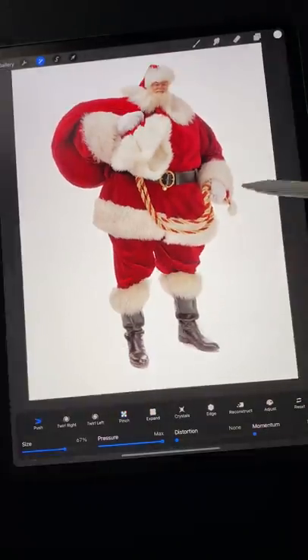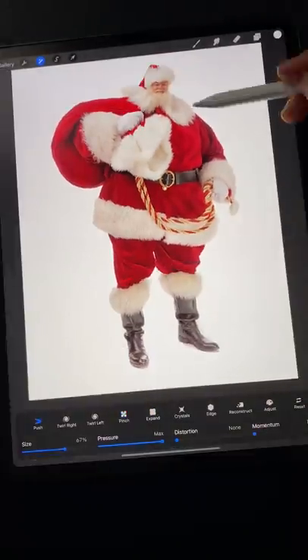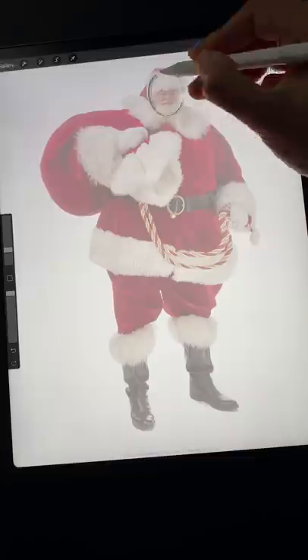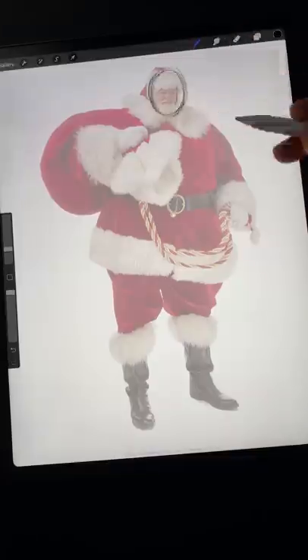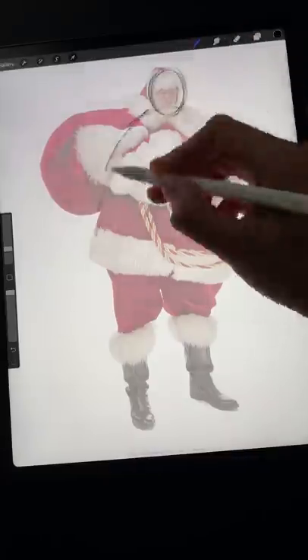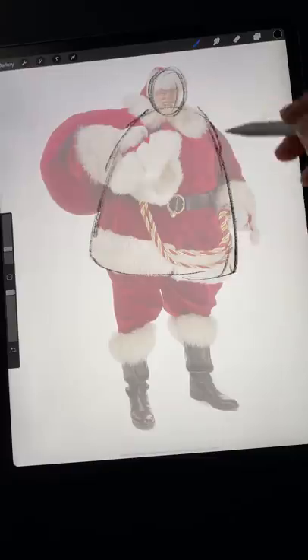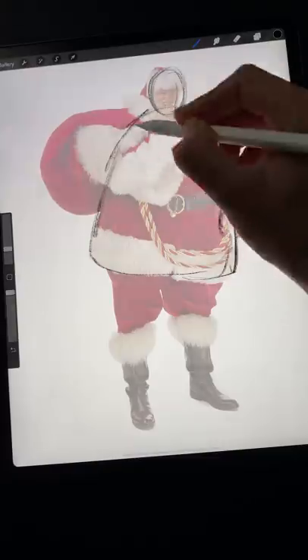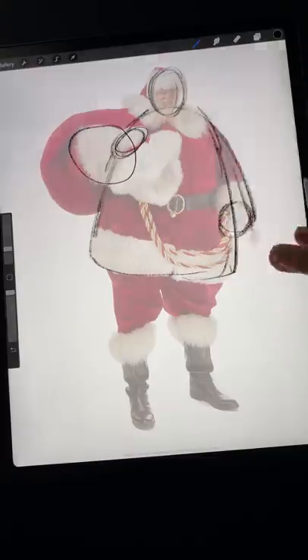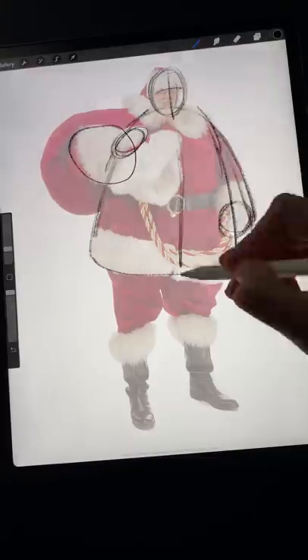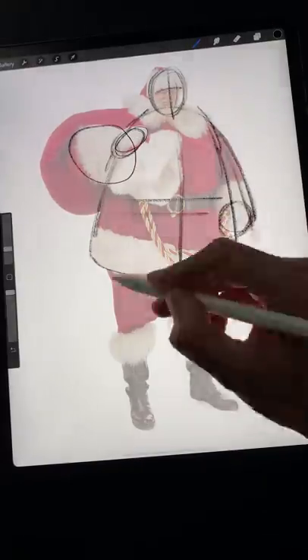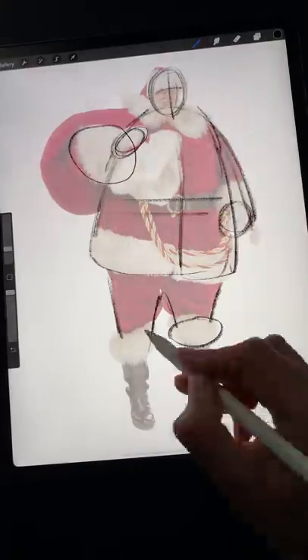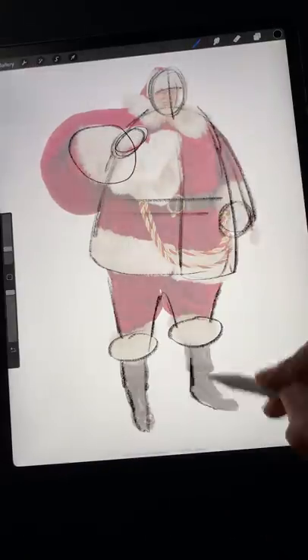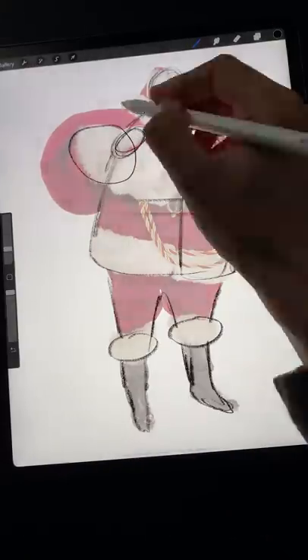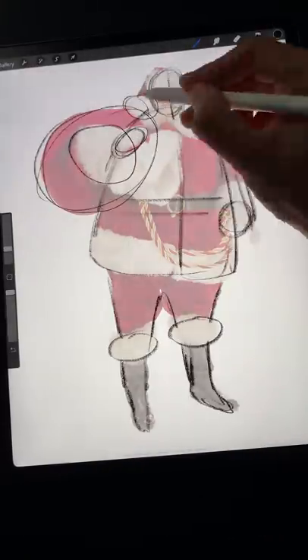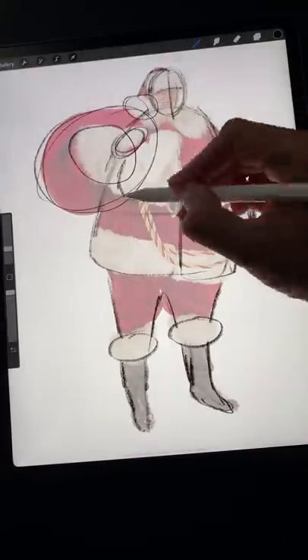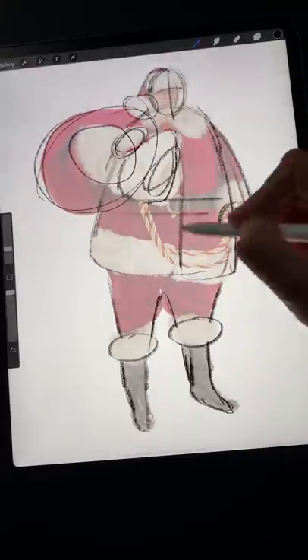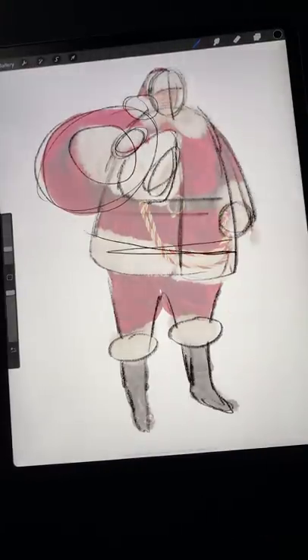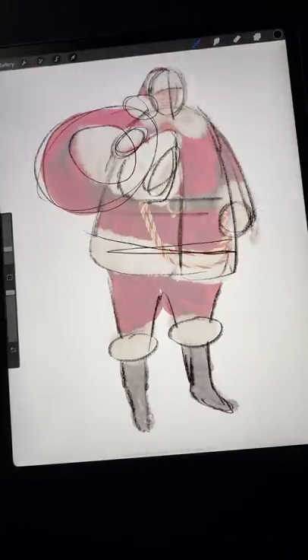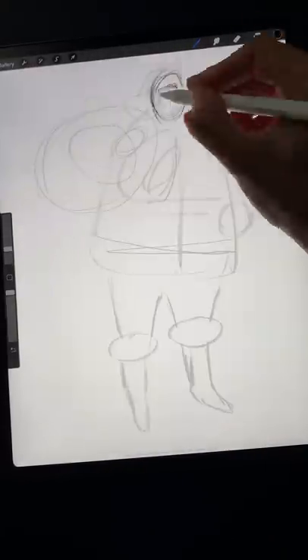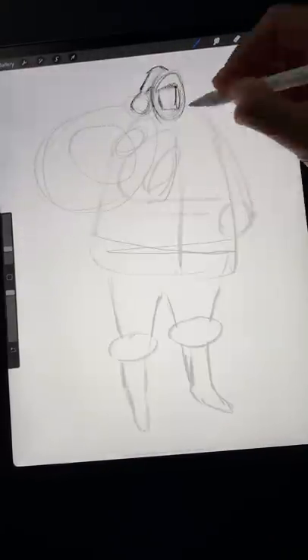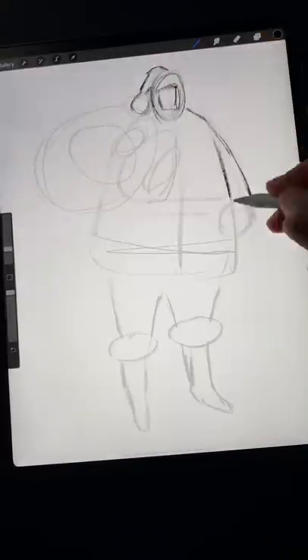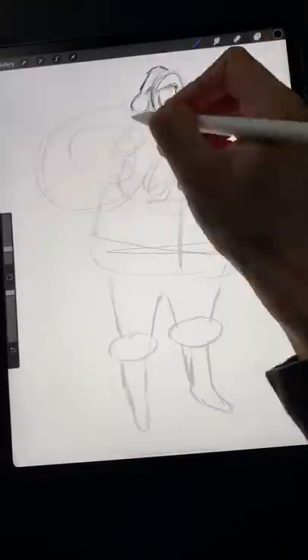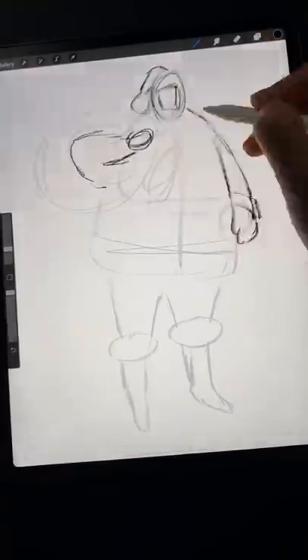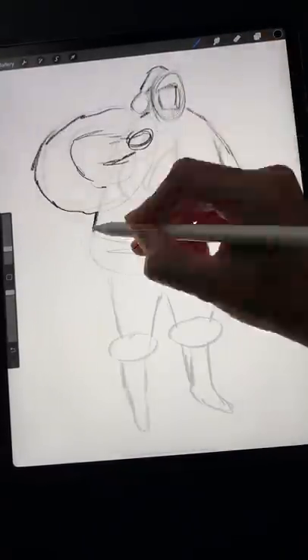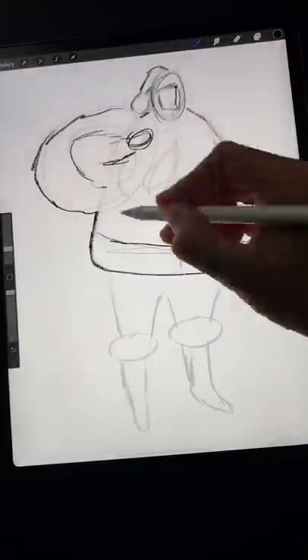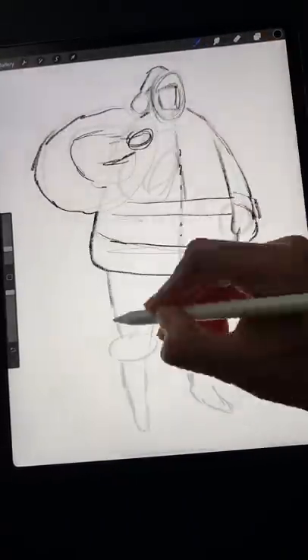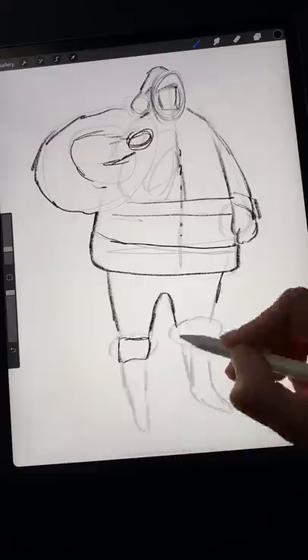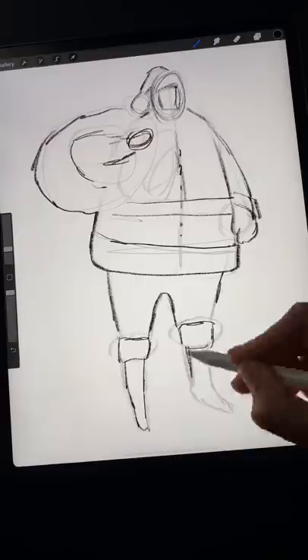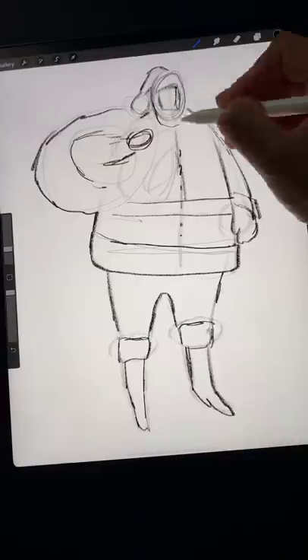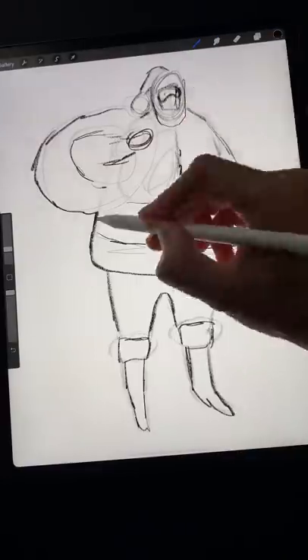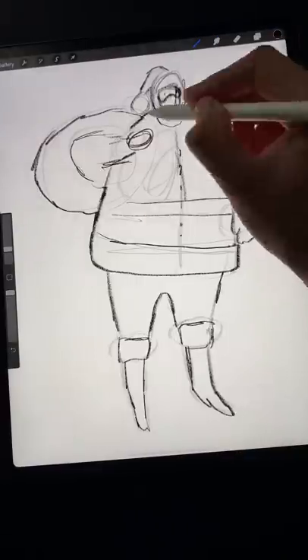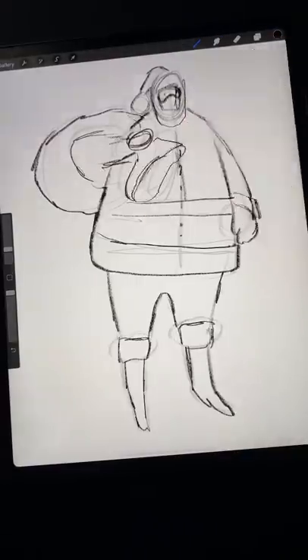Step 3: Sketch over your reference. Don't trace every detail, but find the big shapes. Then remove your reference and keep refining by fading your current sketch and drawing over it.